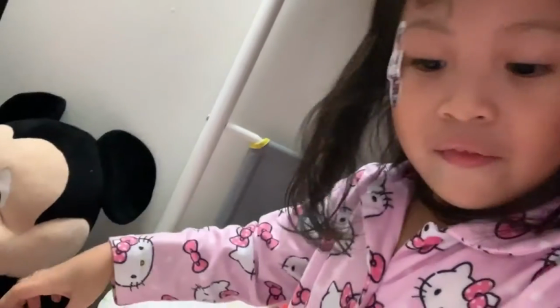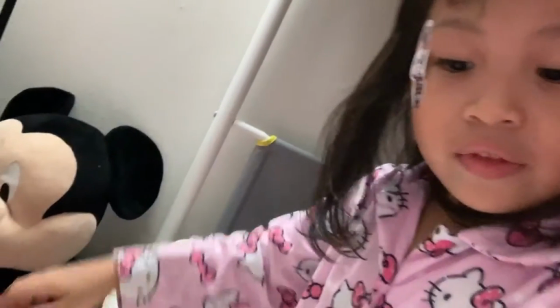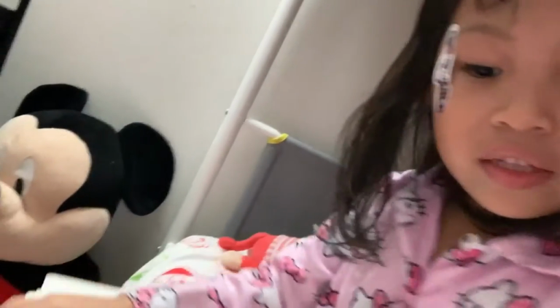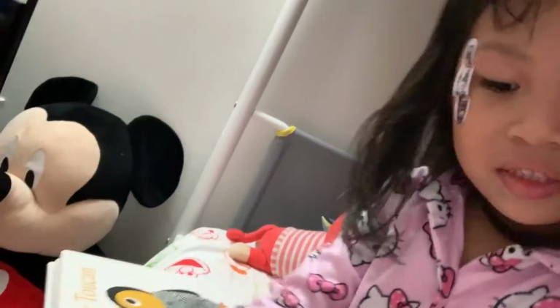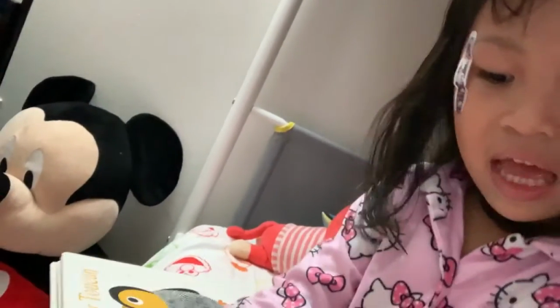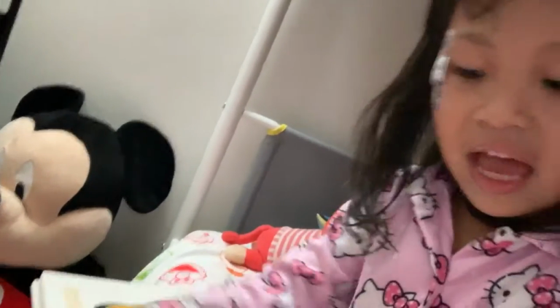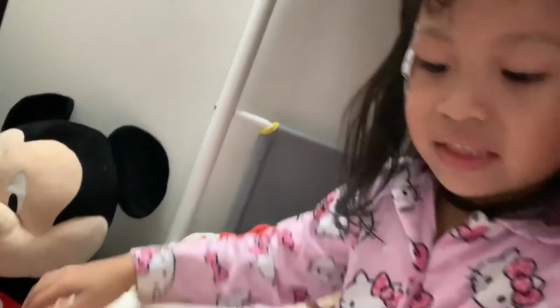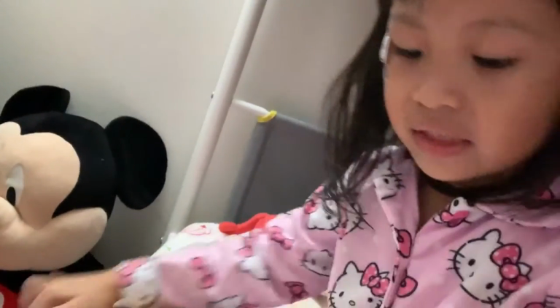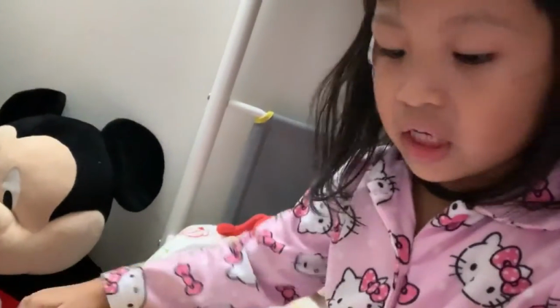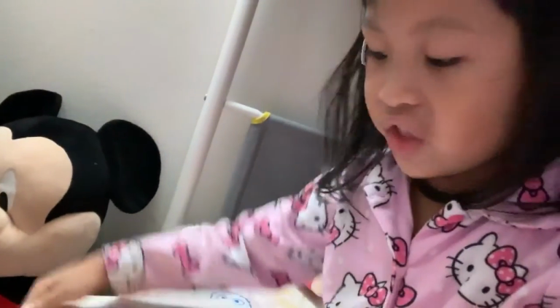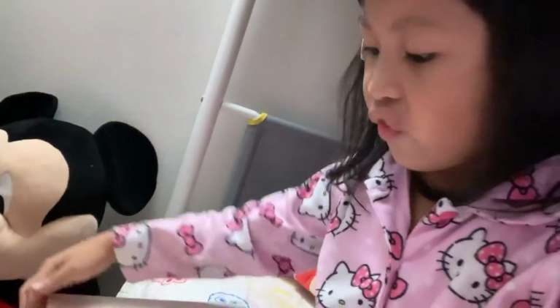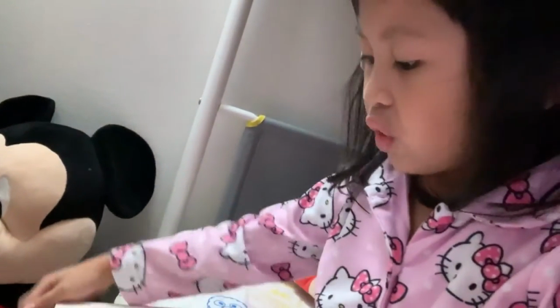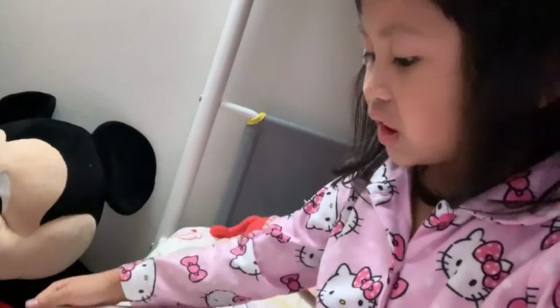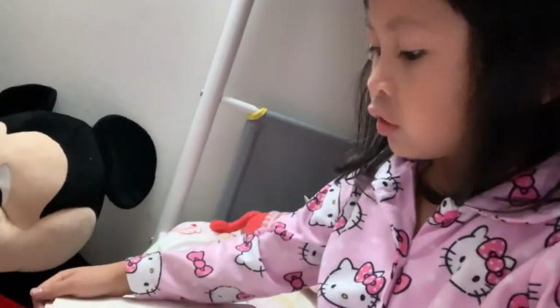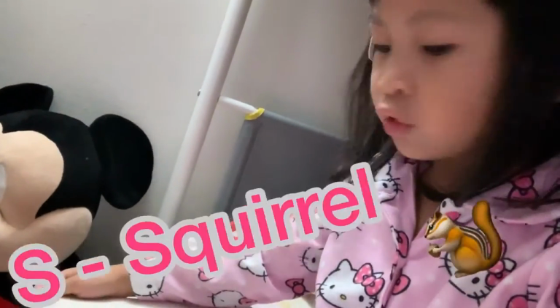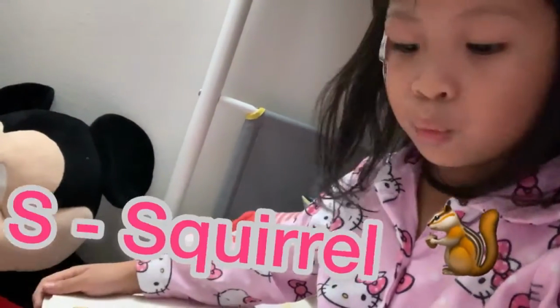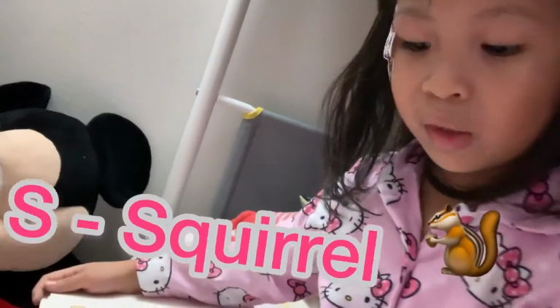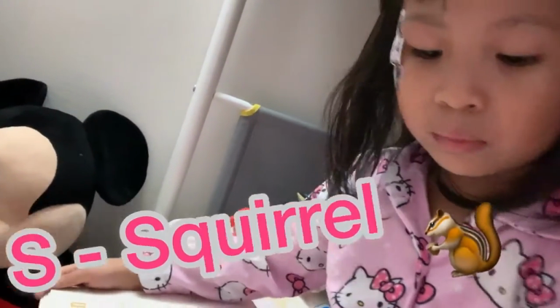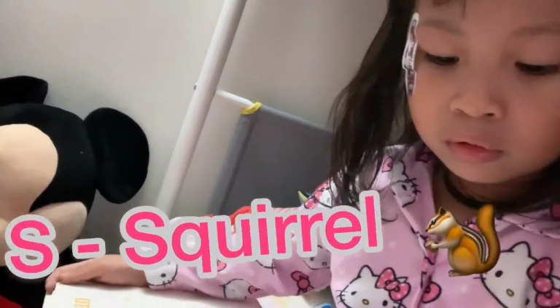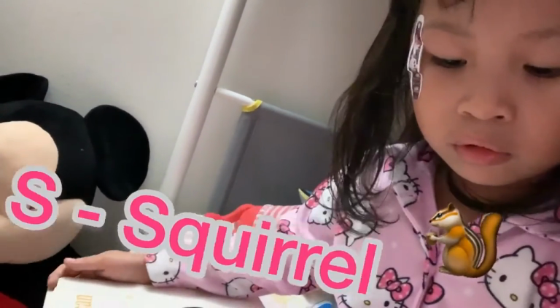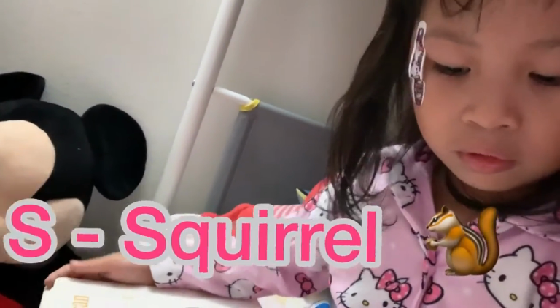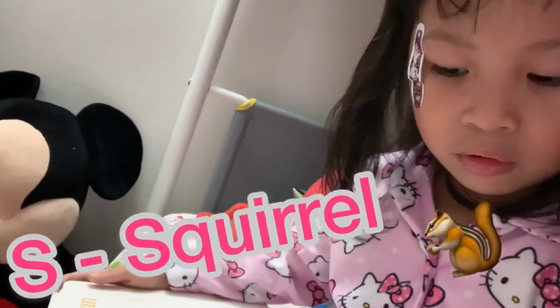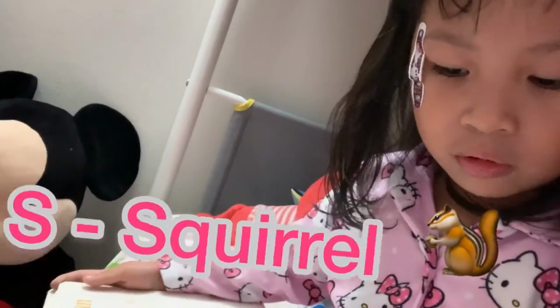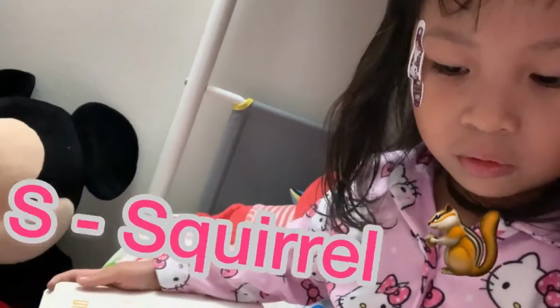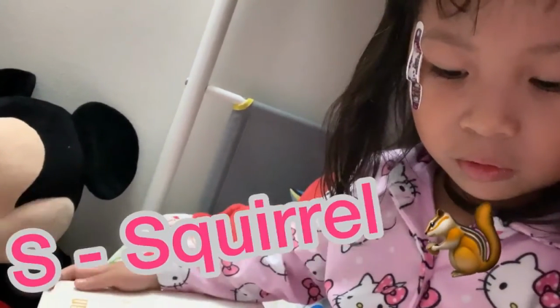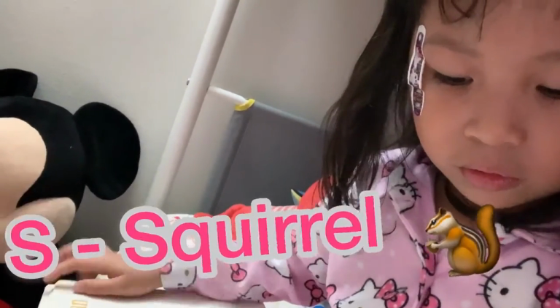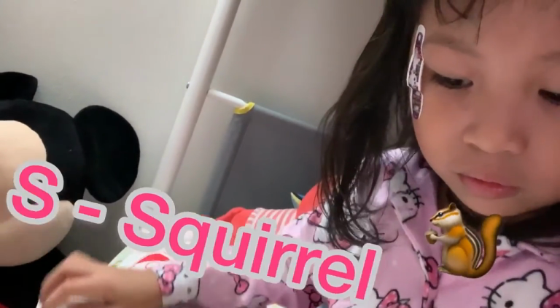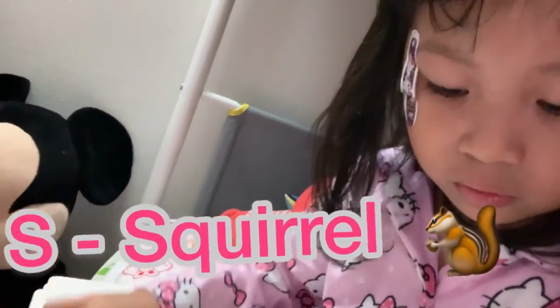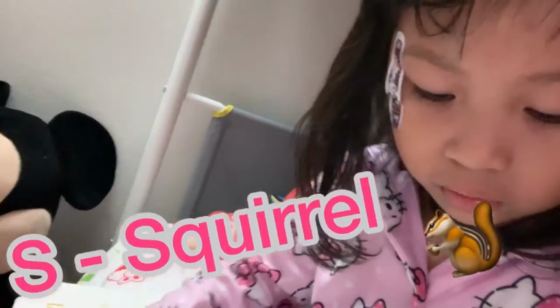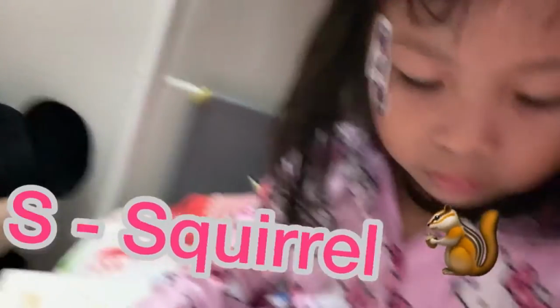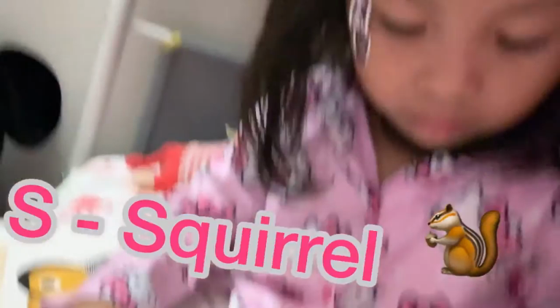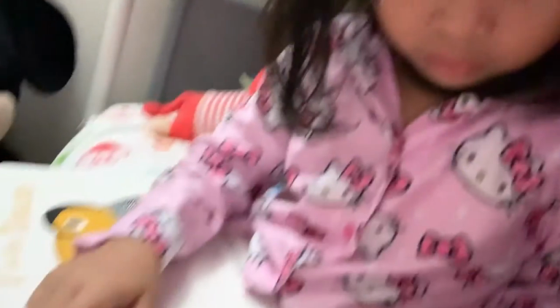S is for Squirrel, that never stays still.